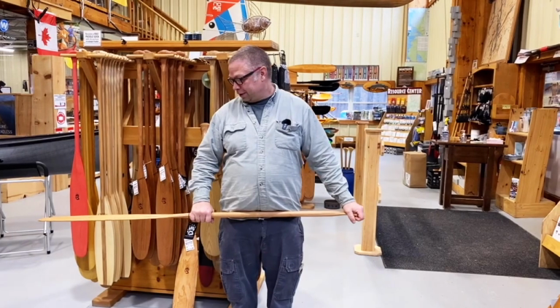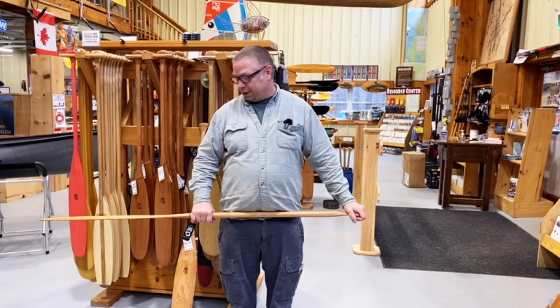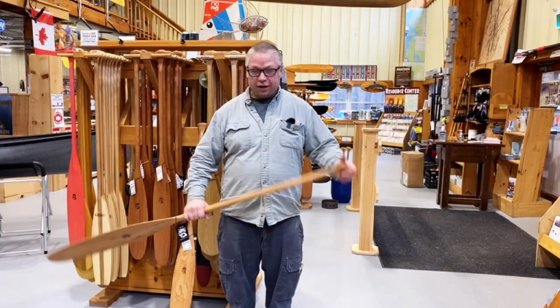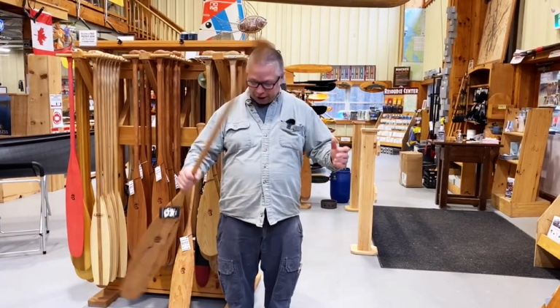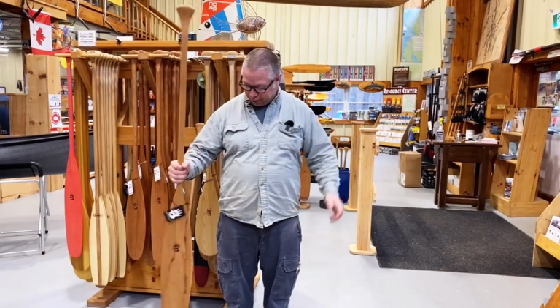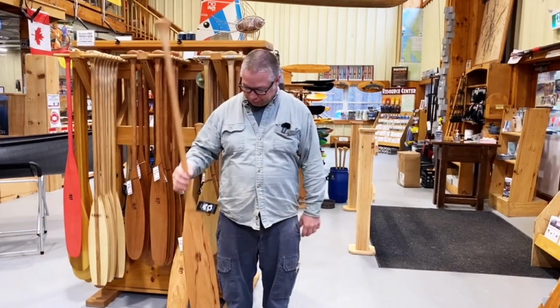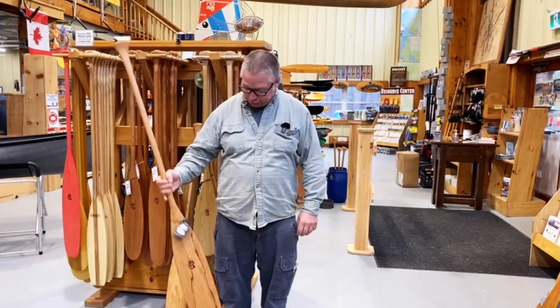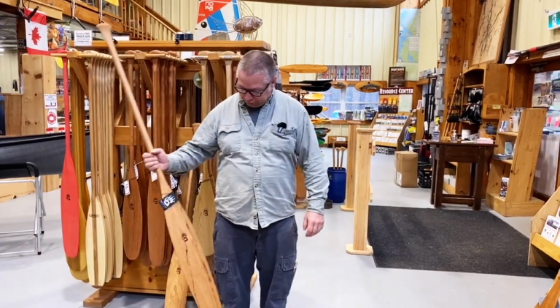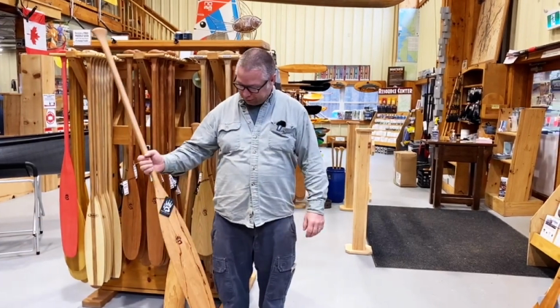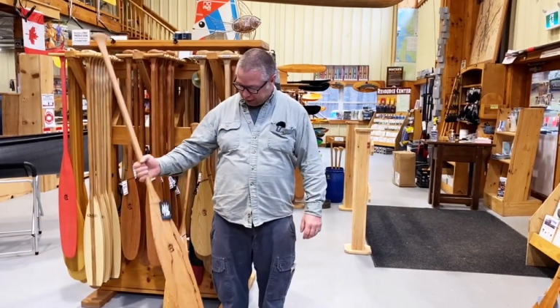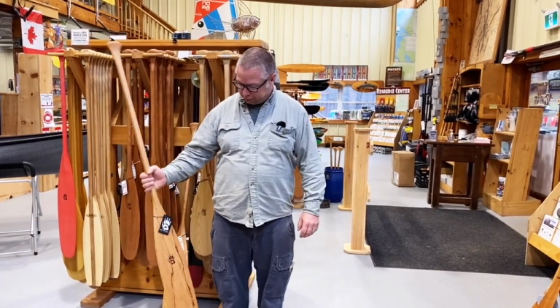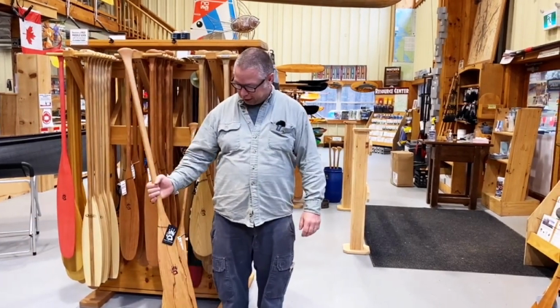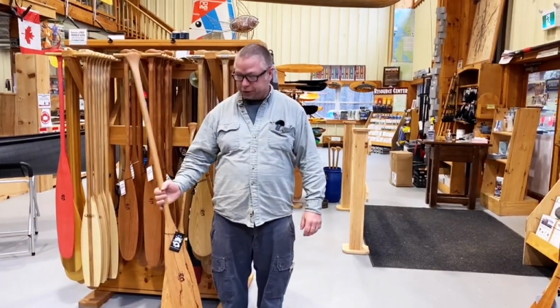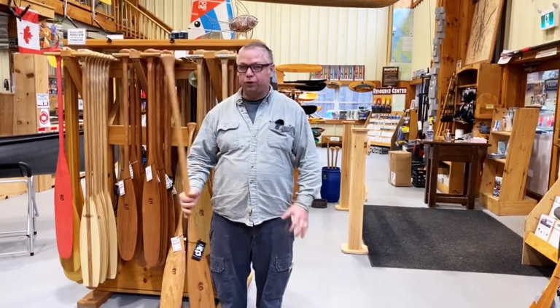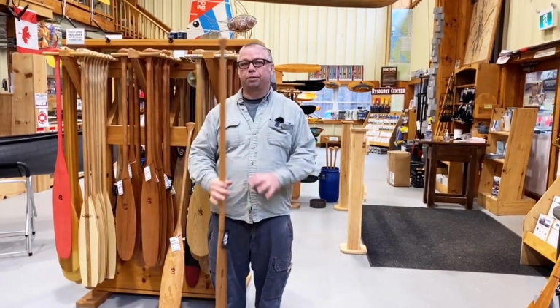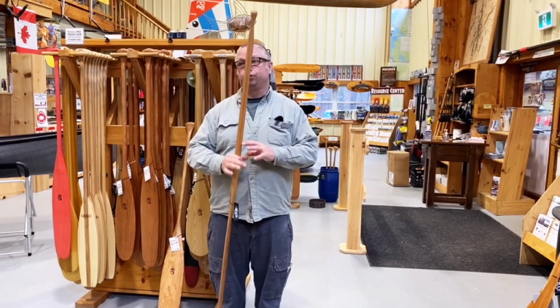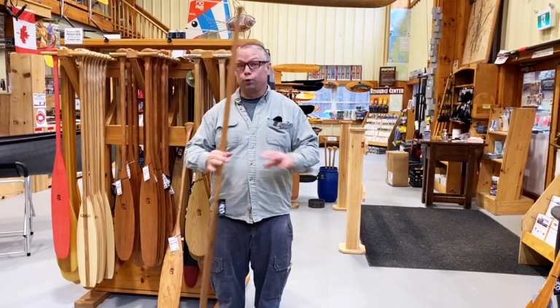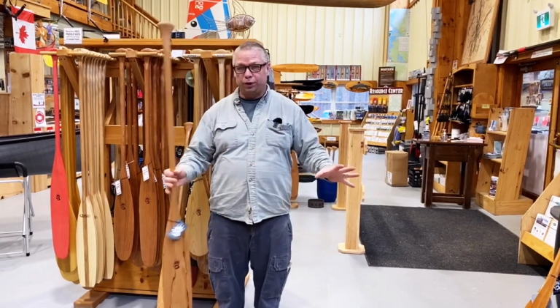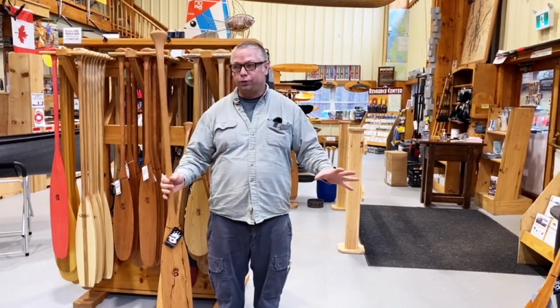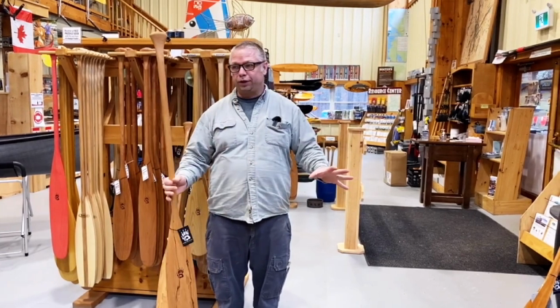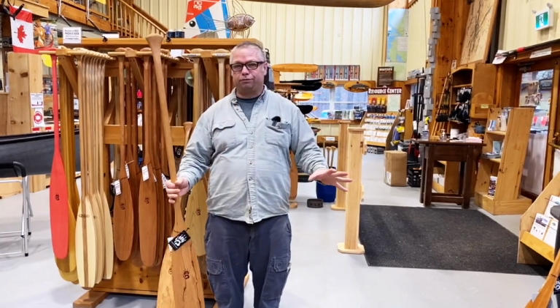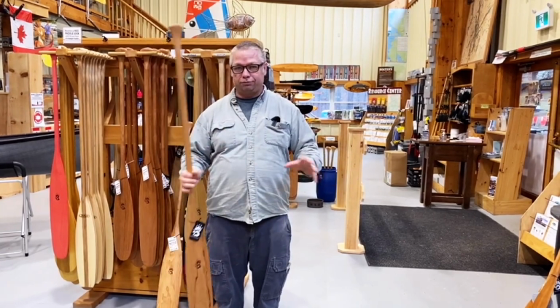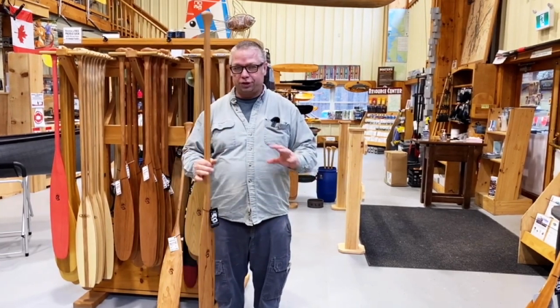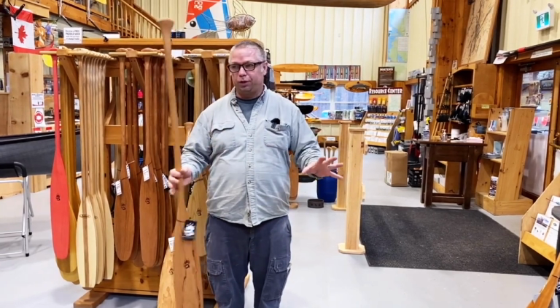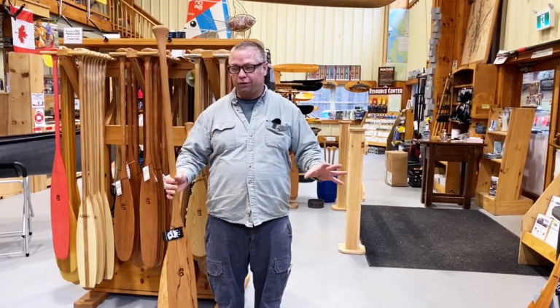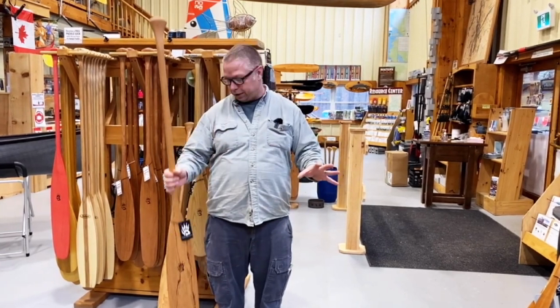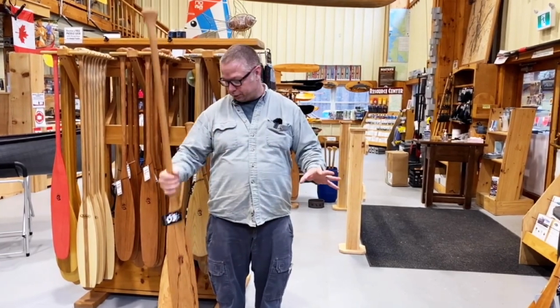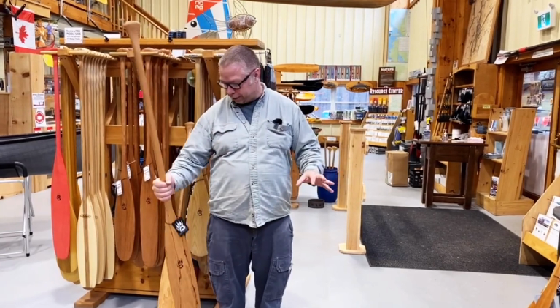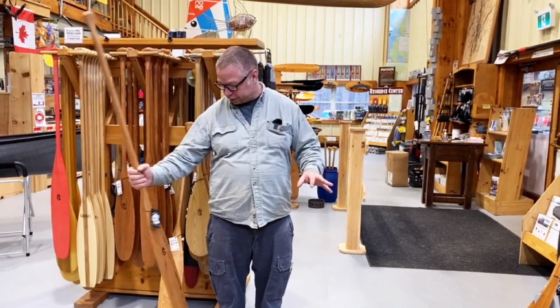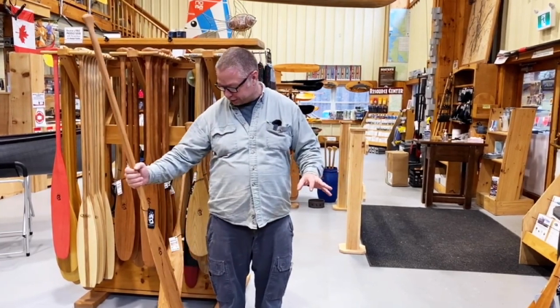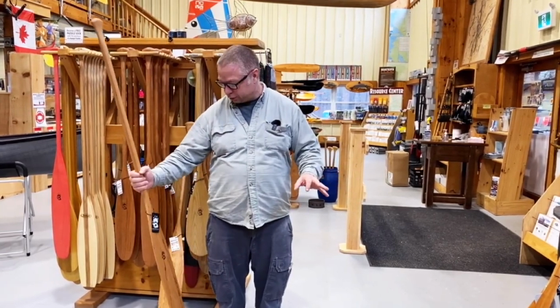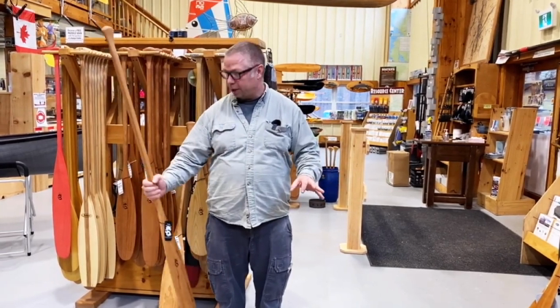Hey guys, Mike from Swift and Badger Paddles here. I'm going to do a really quick display of how you size a canoe paddle.